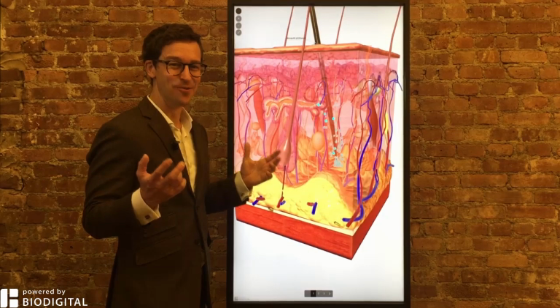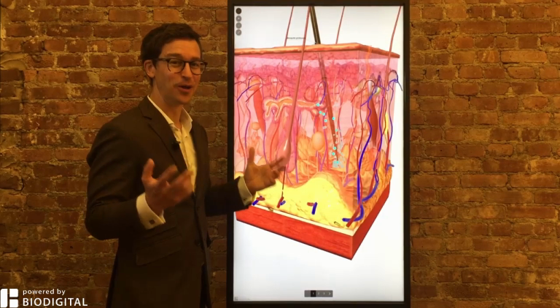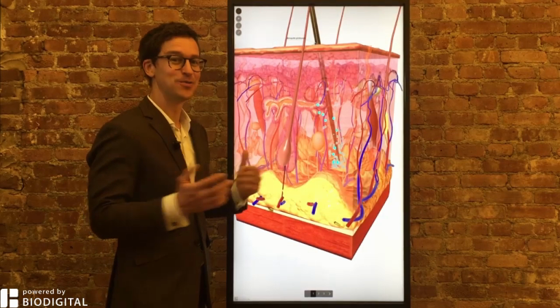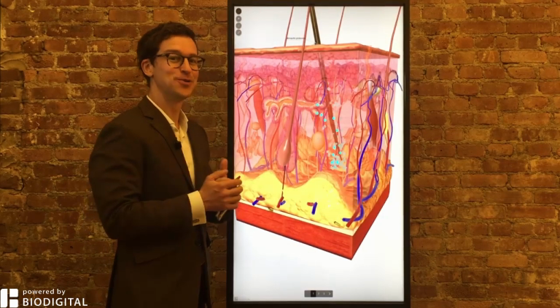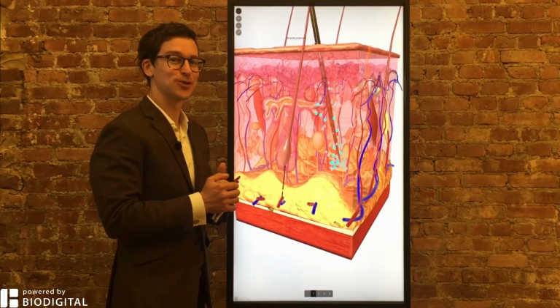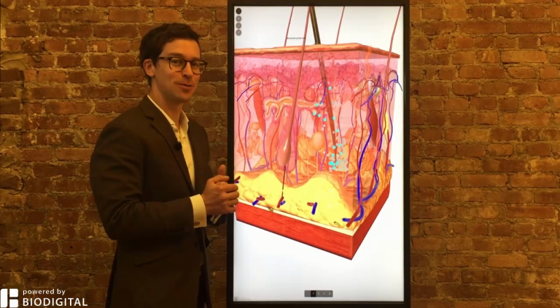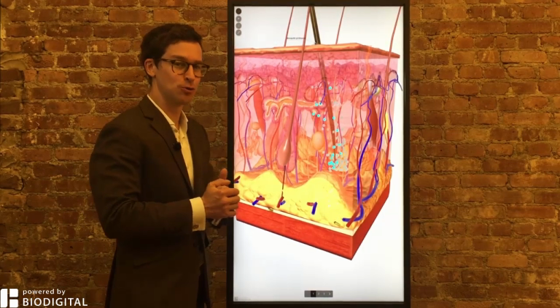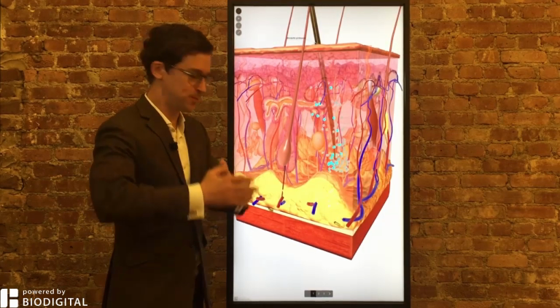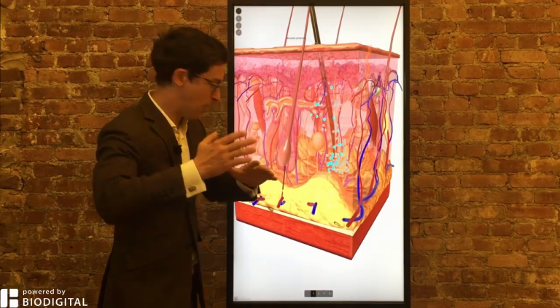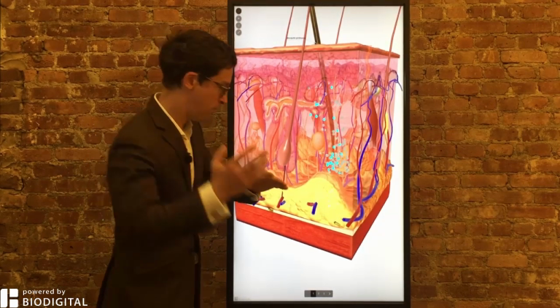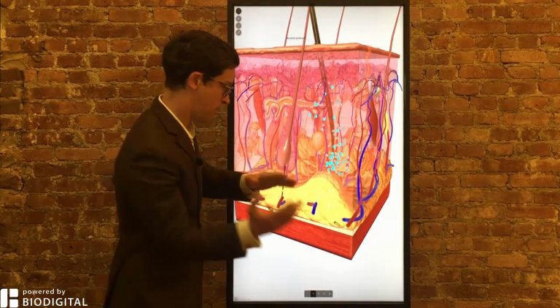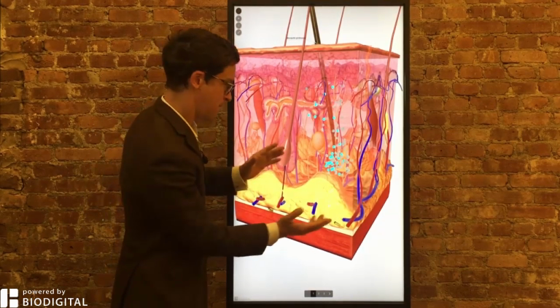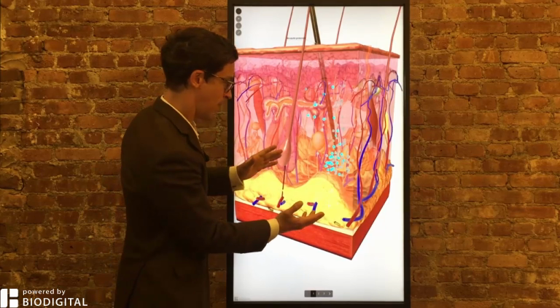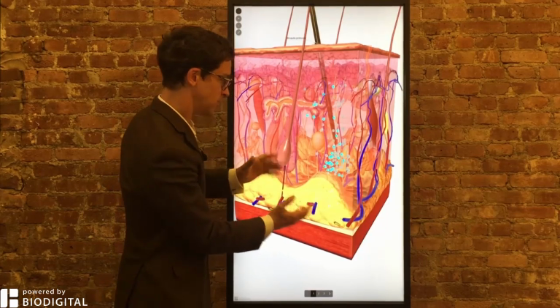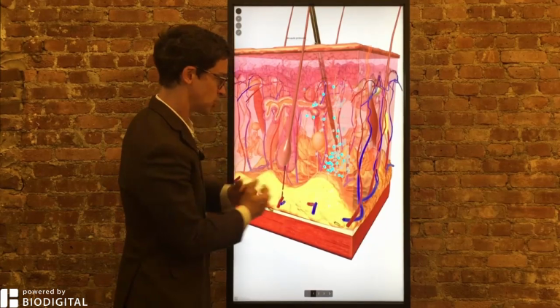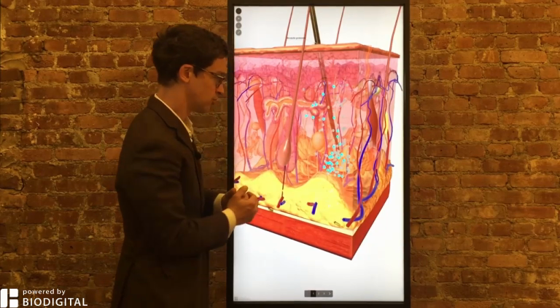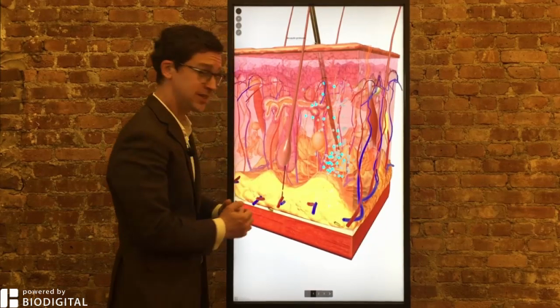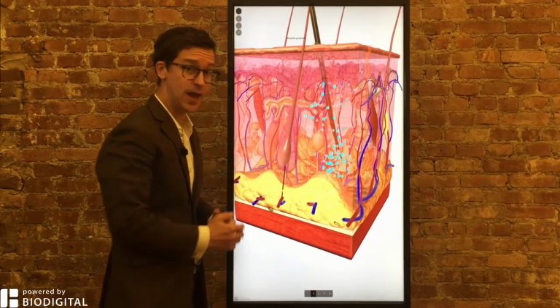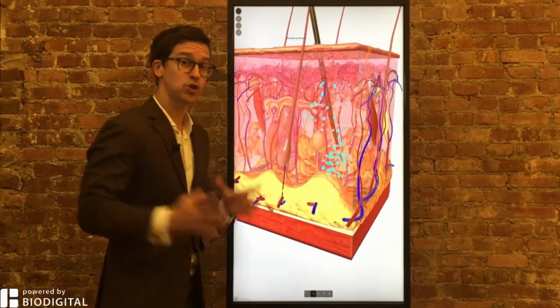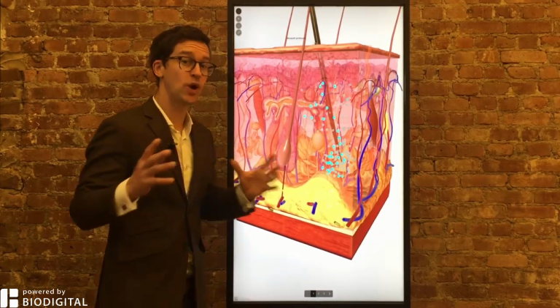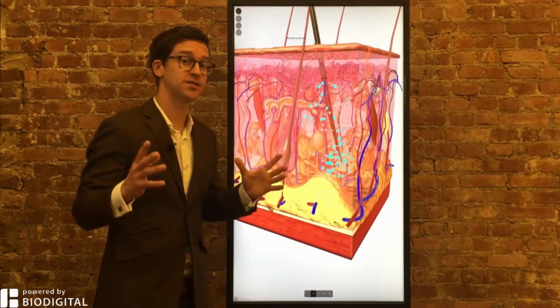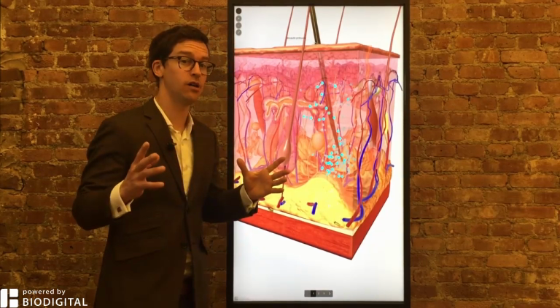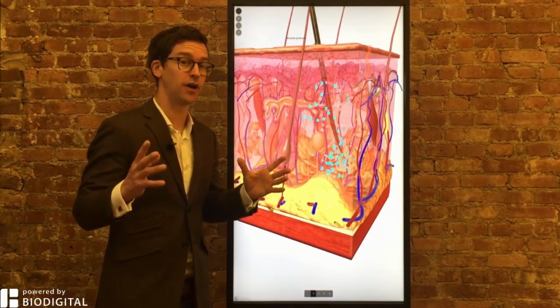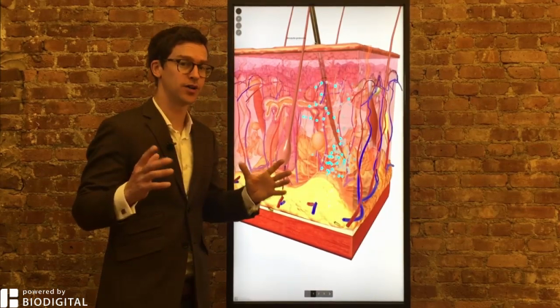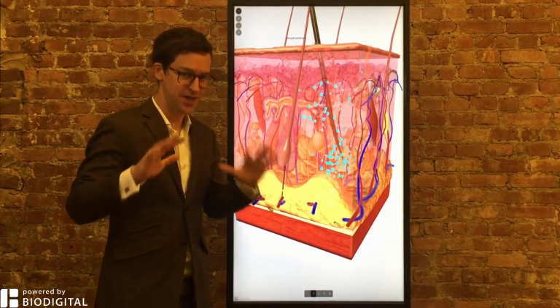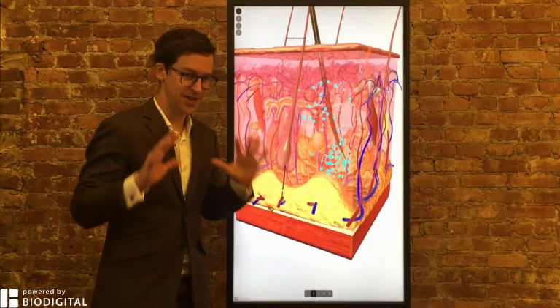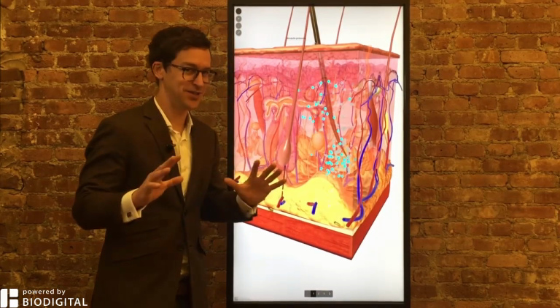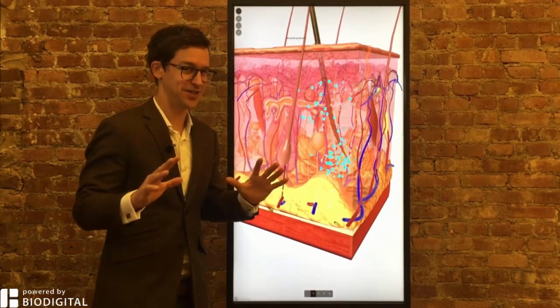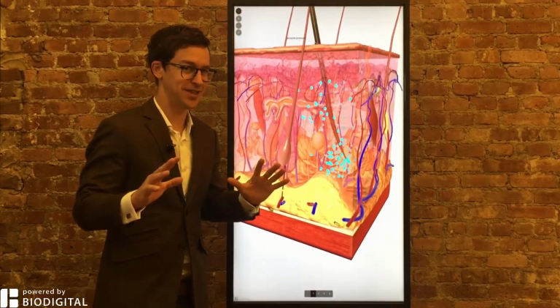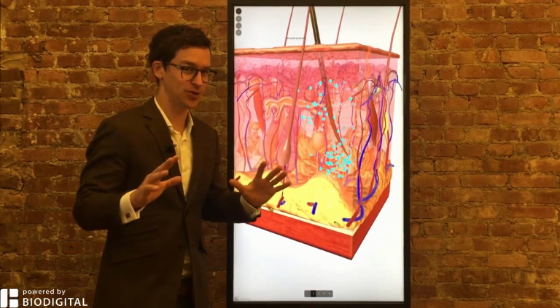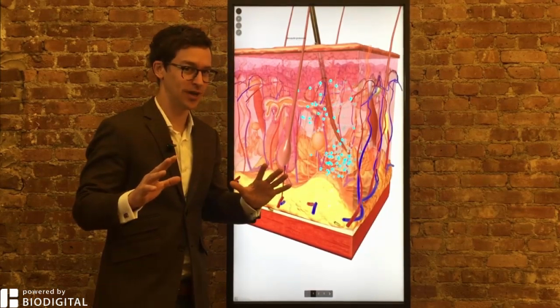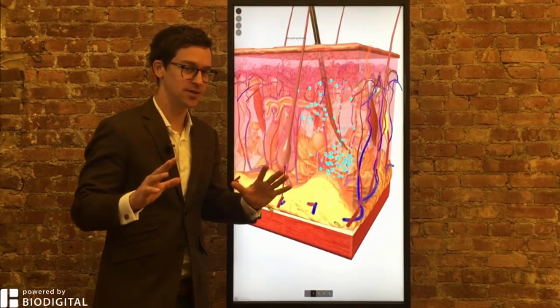Welcome to Dr. Tom Talks, powered by Biodigital. Today: what is West Nile virus in 60 seconds or less?